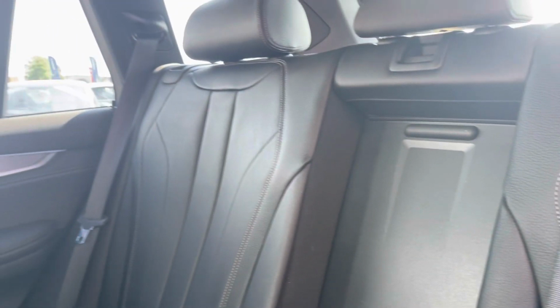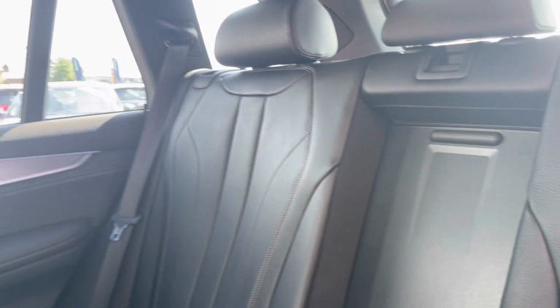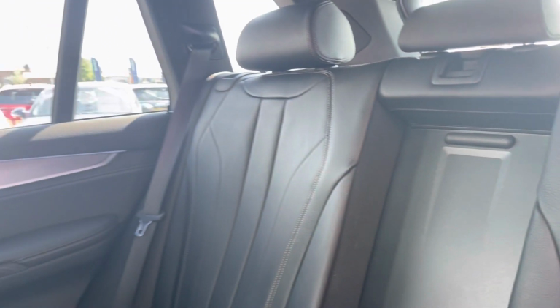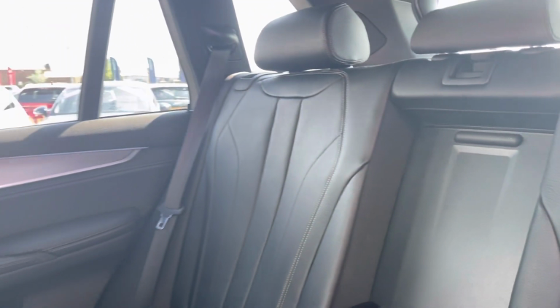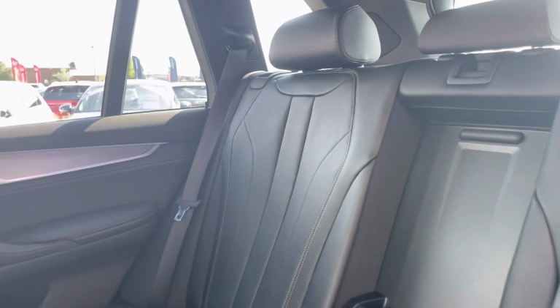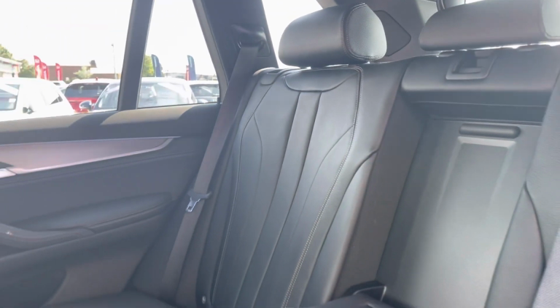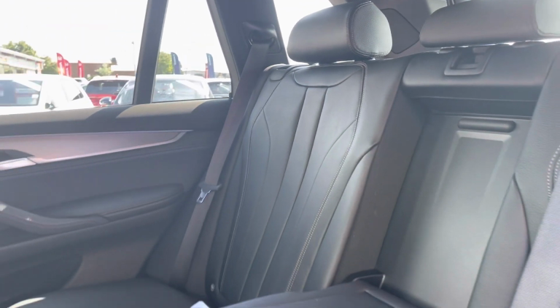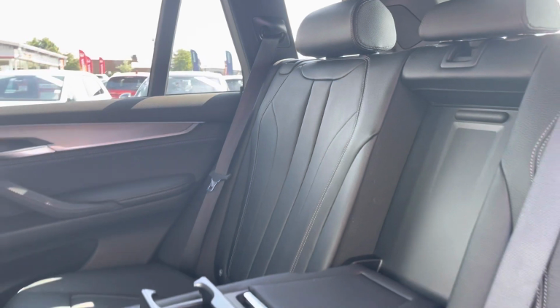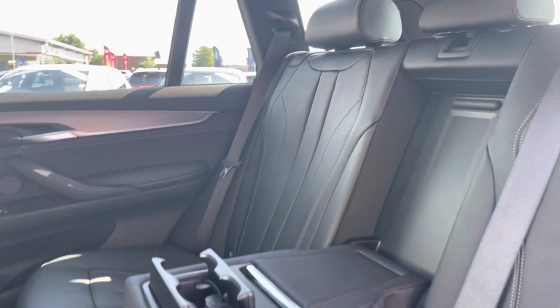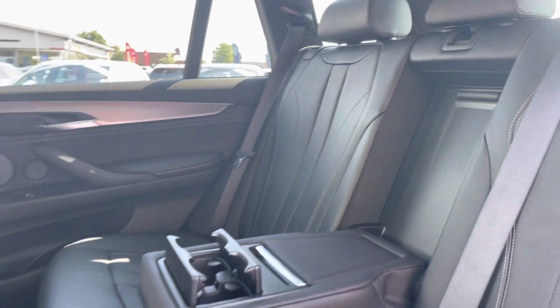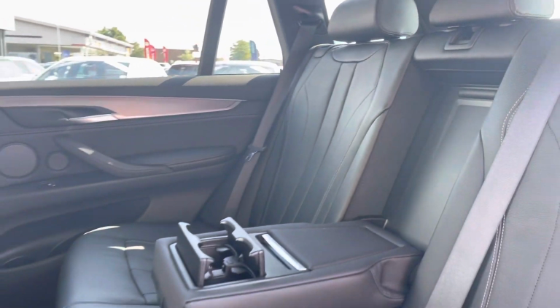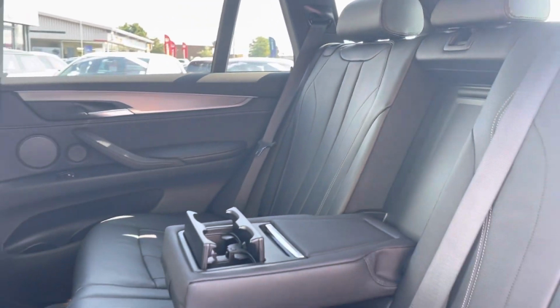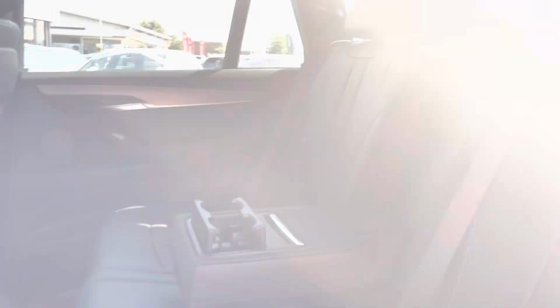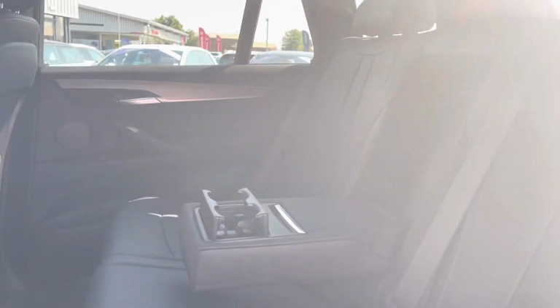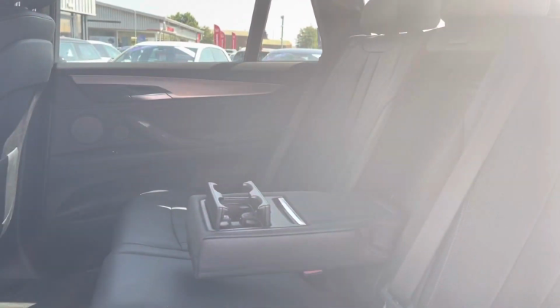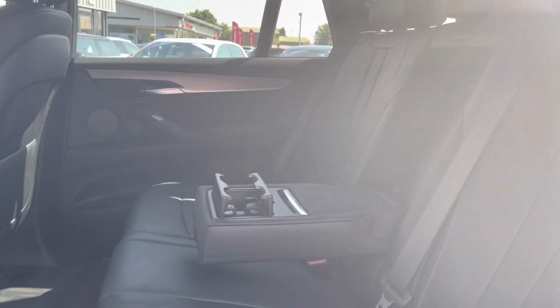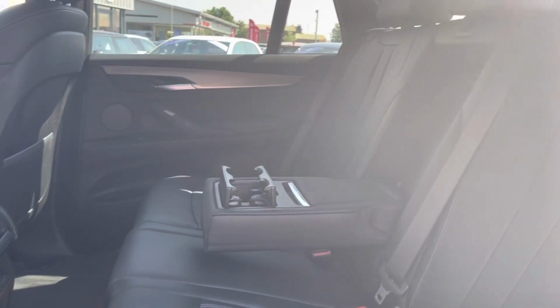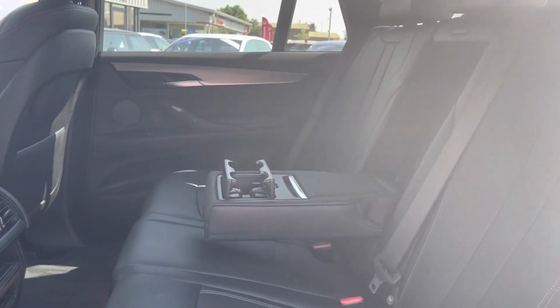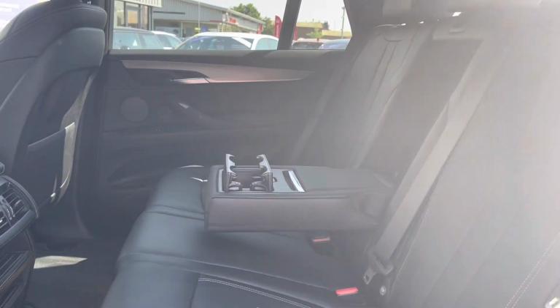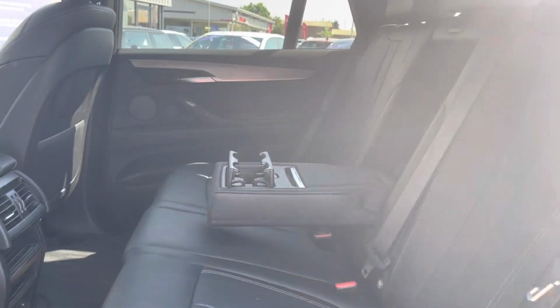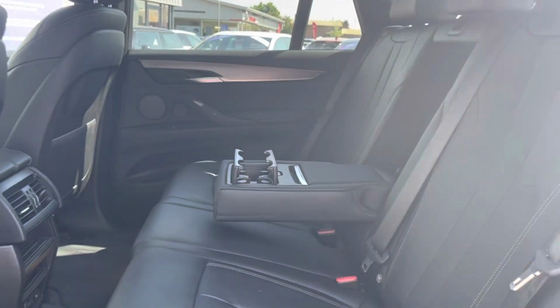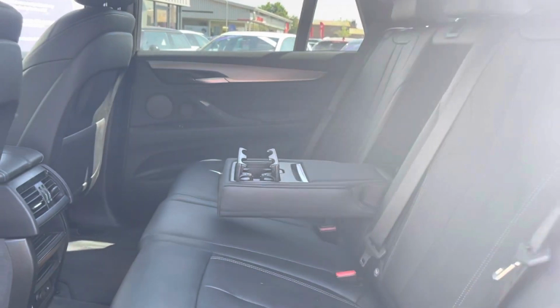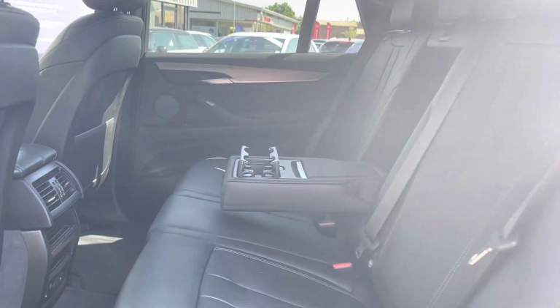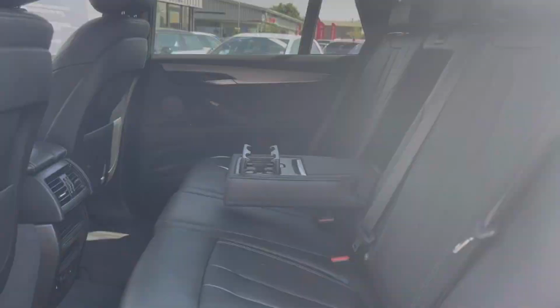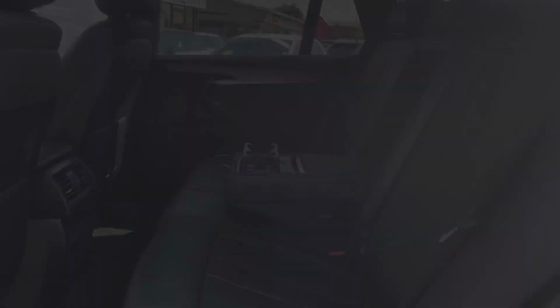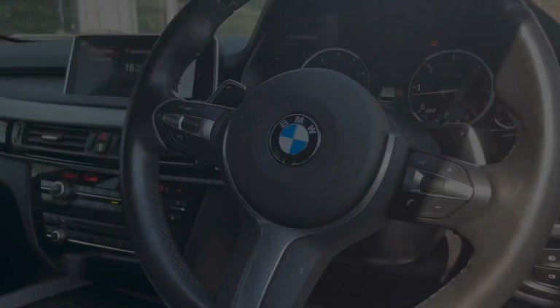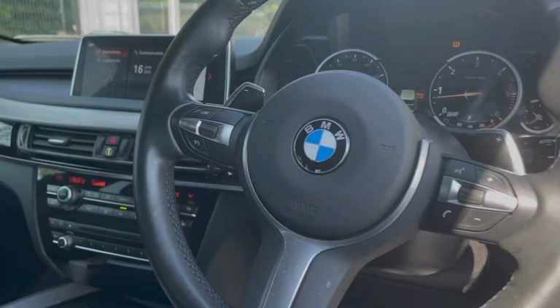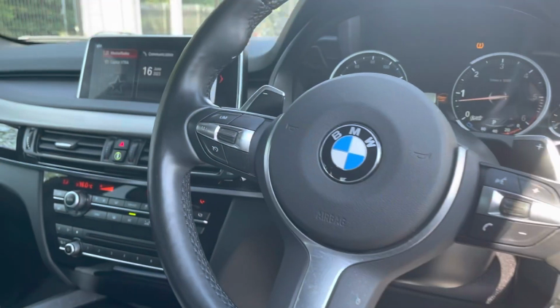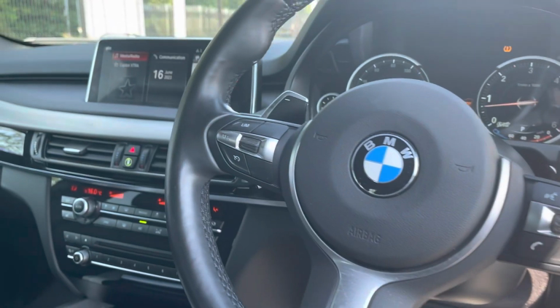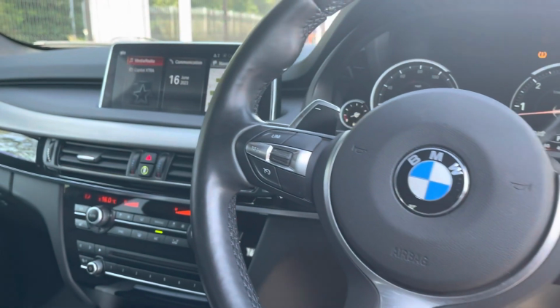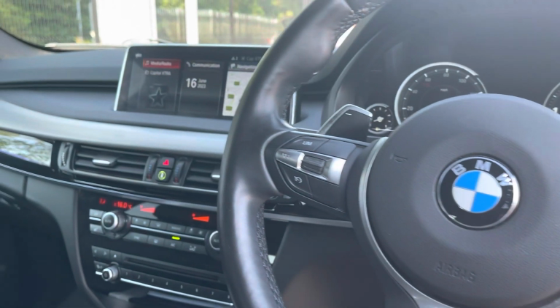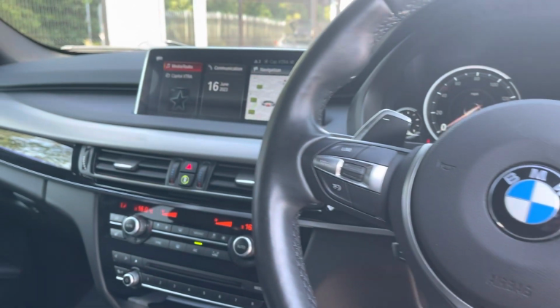The rear seats do come with a full leather upholstery finish with your handy armrest in the centre to integrate your cup holders.